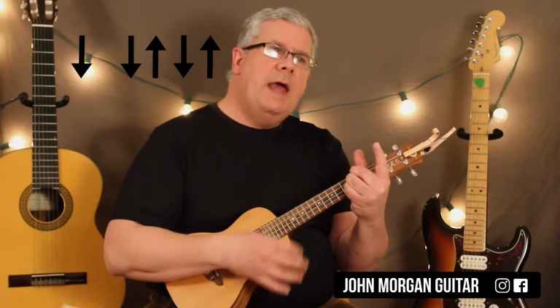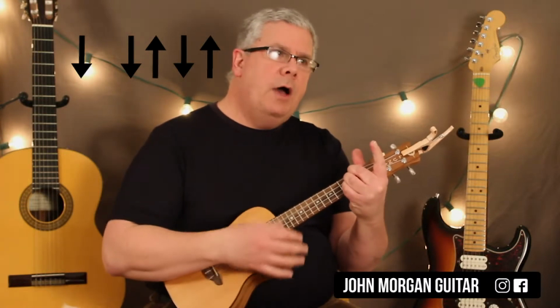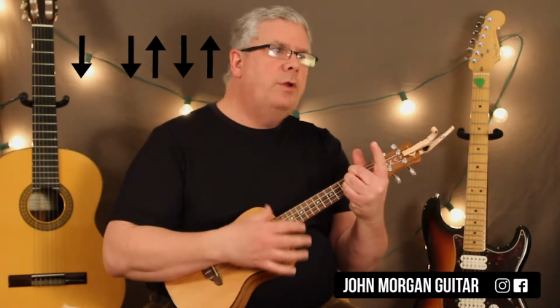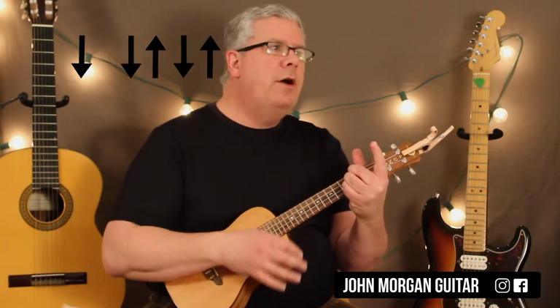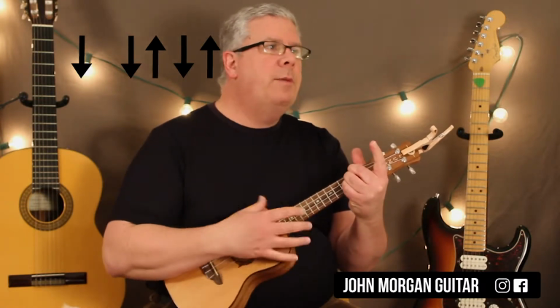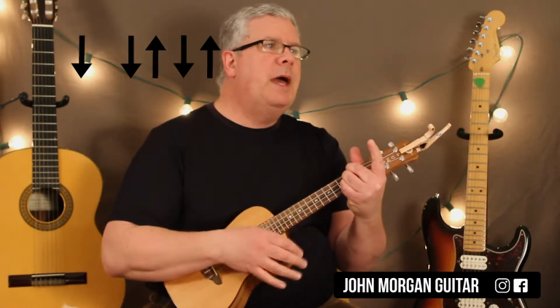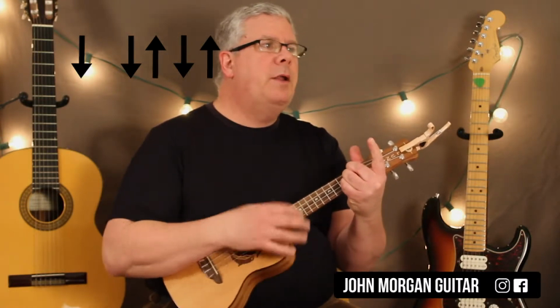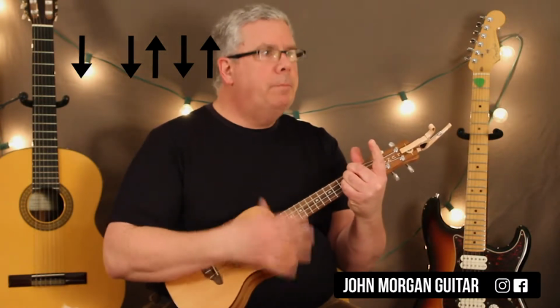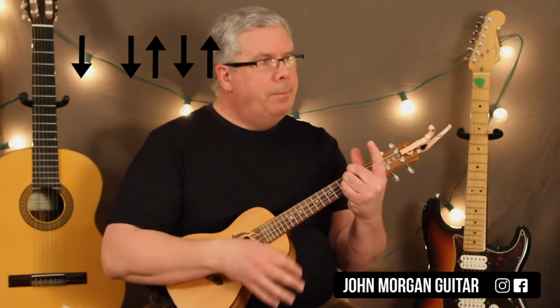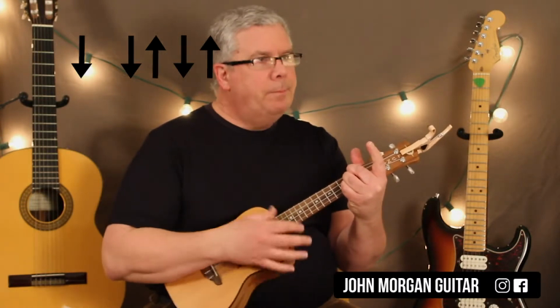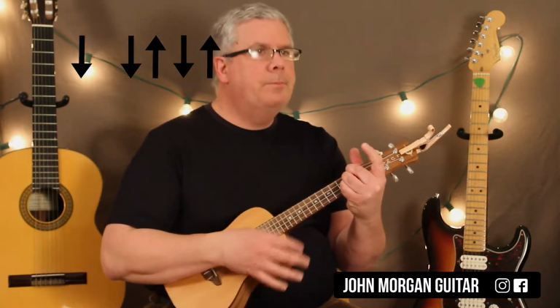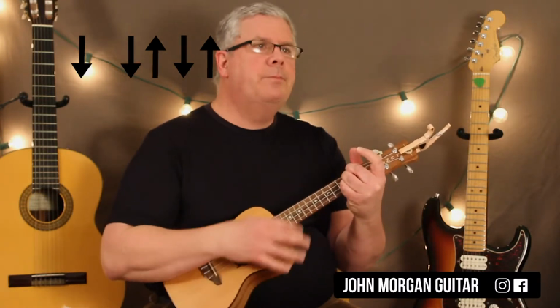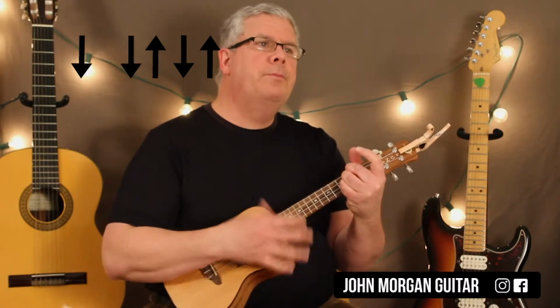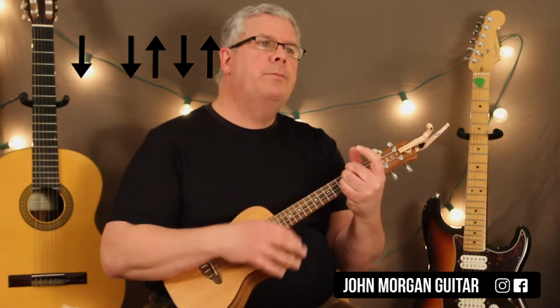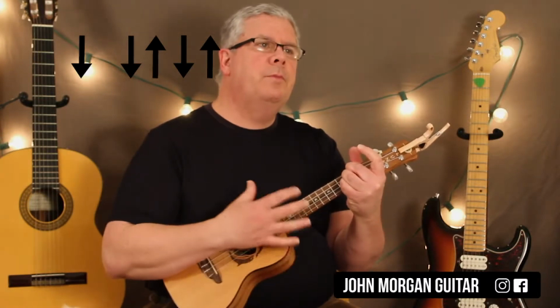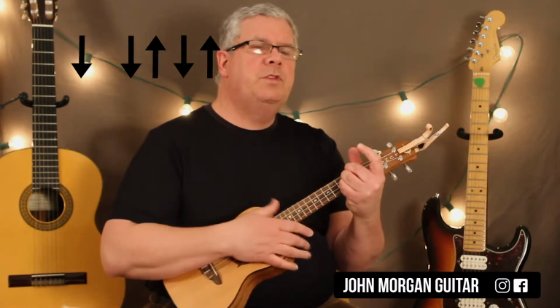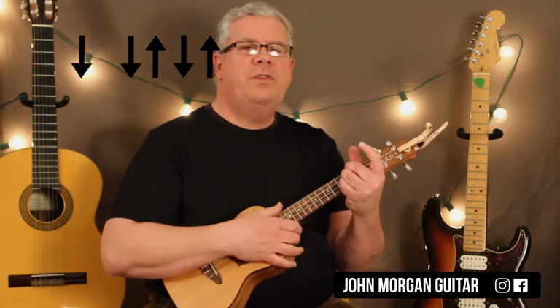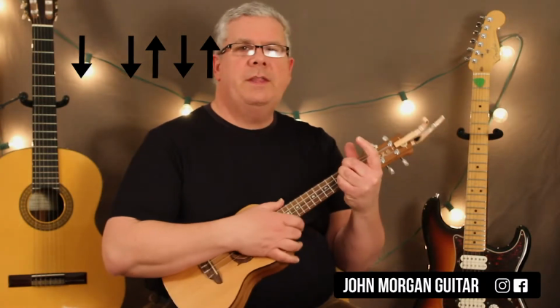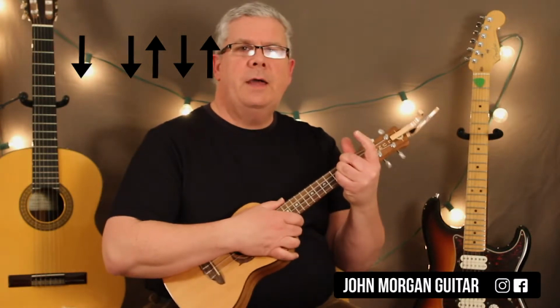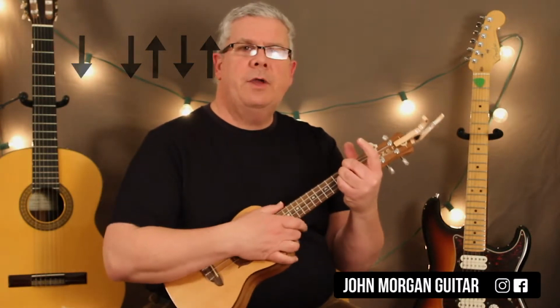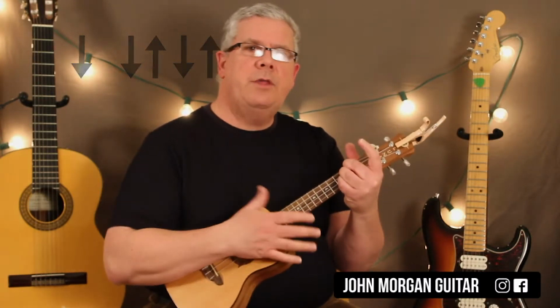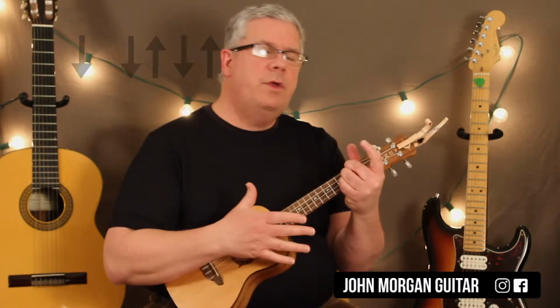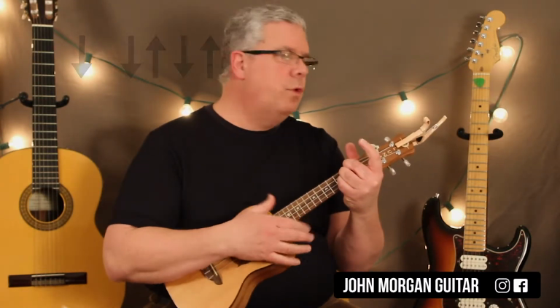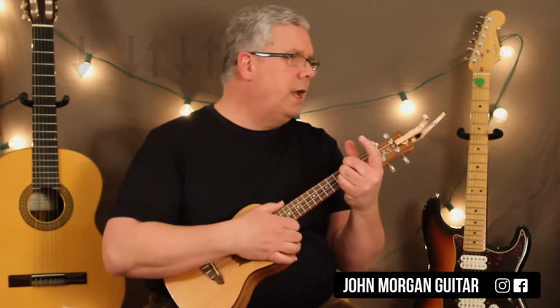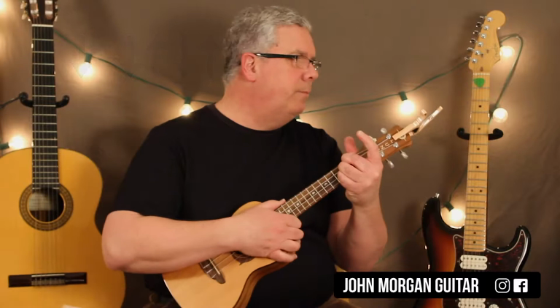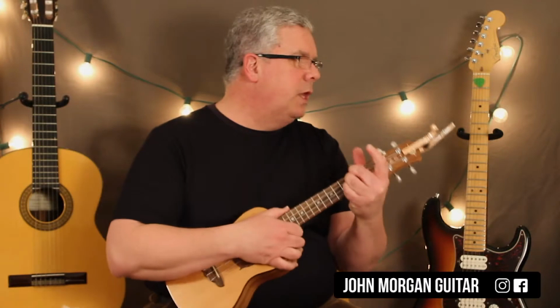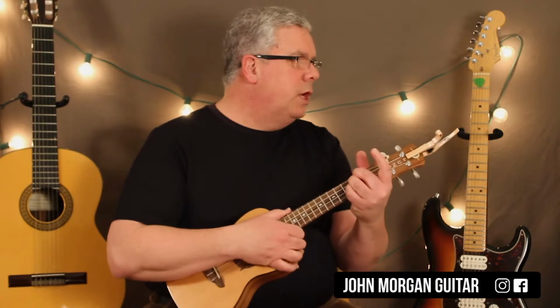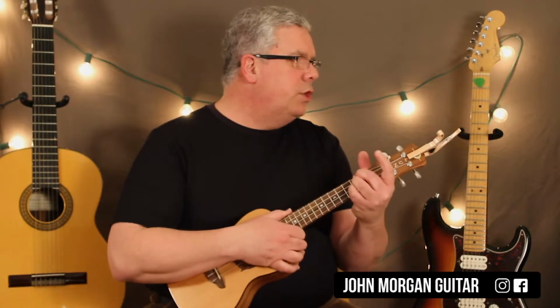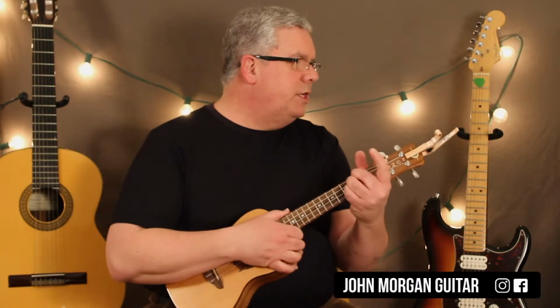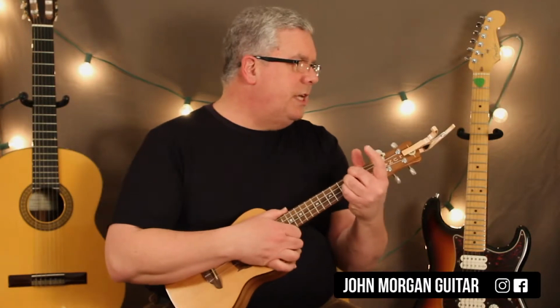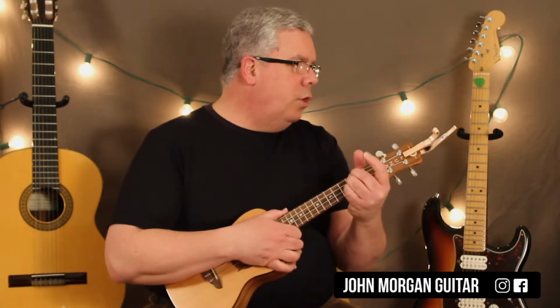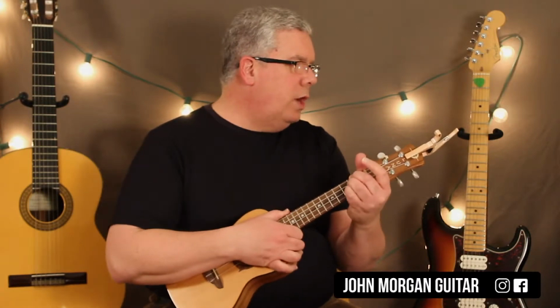Down, down, up, down, up — just like that, okay? Three-four time. So a D chord.